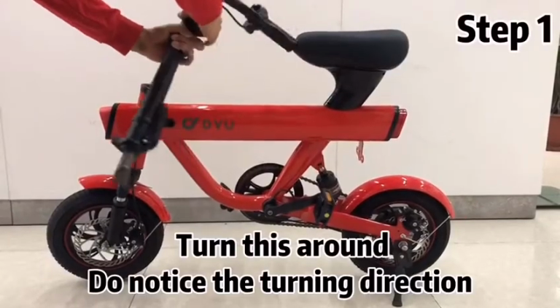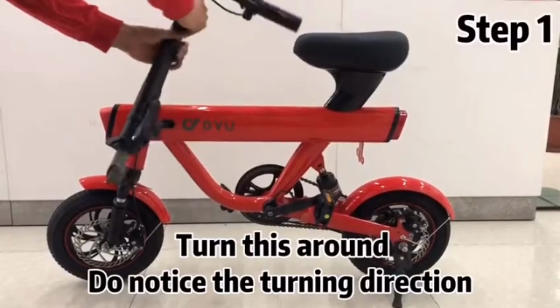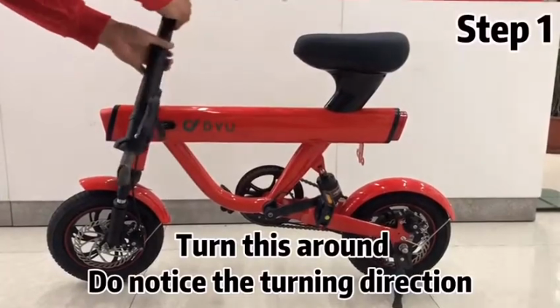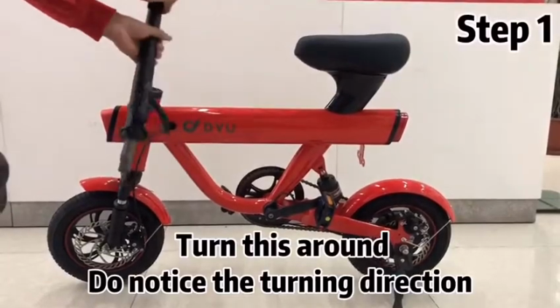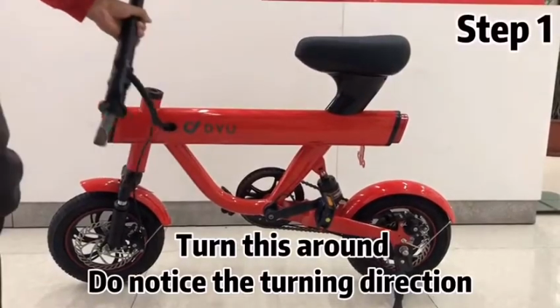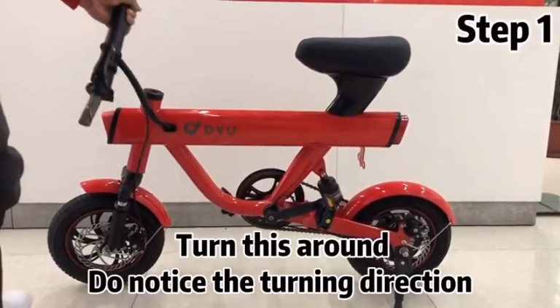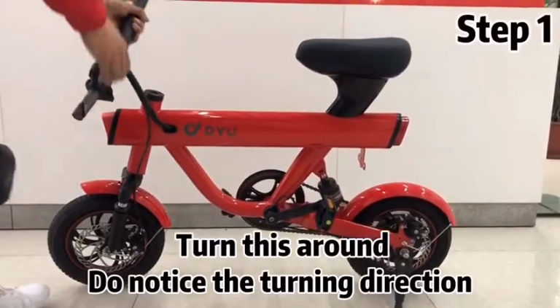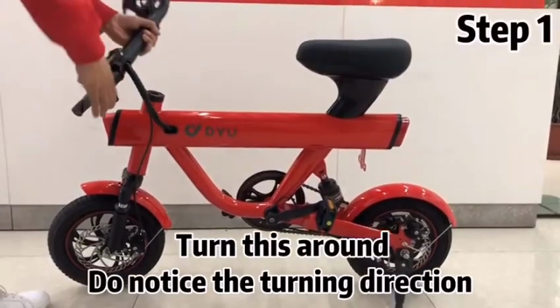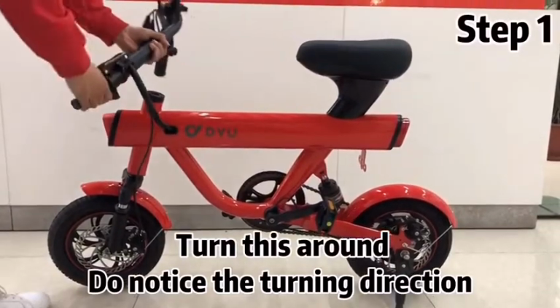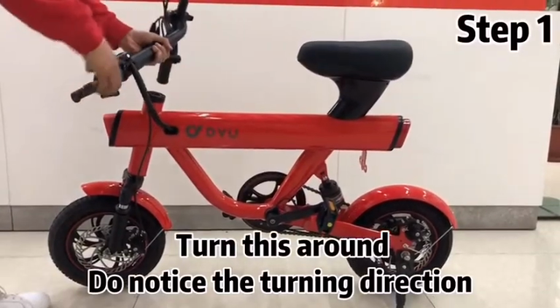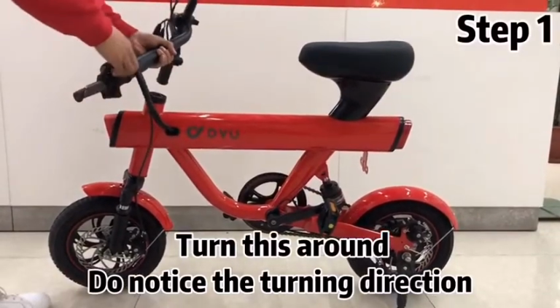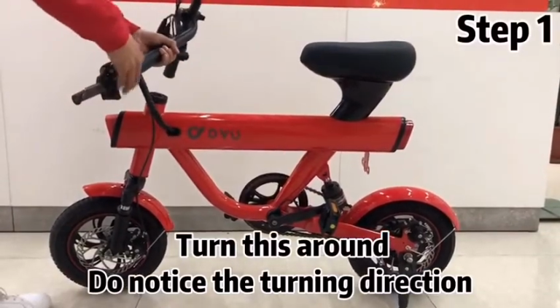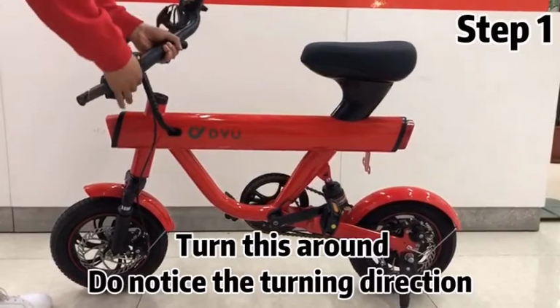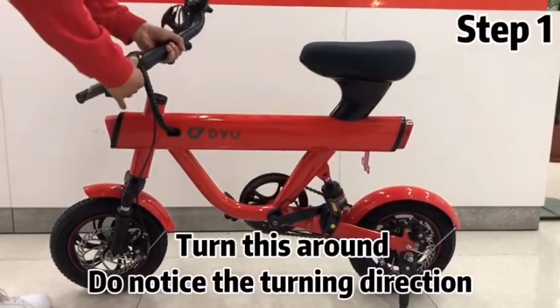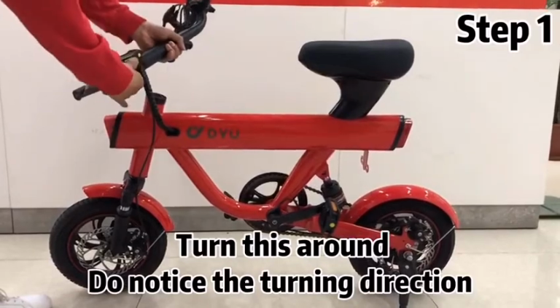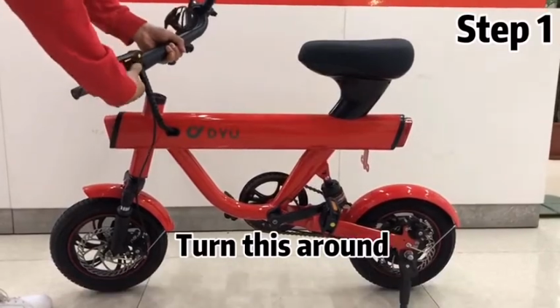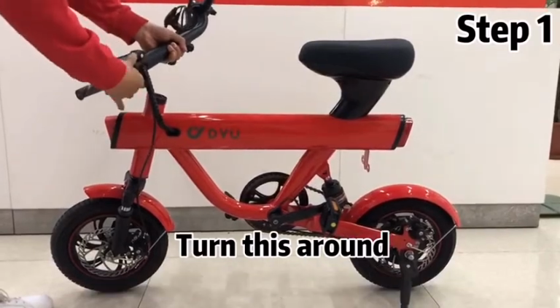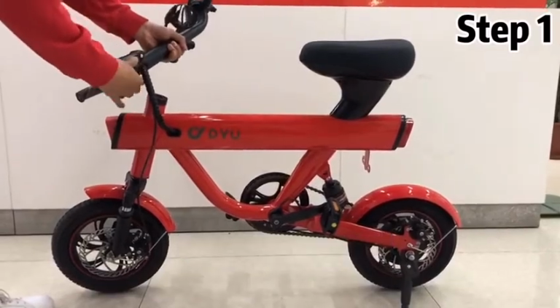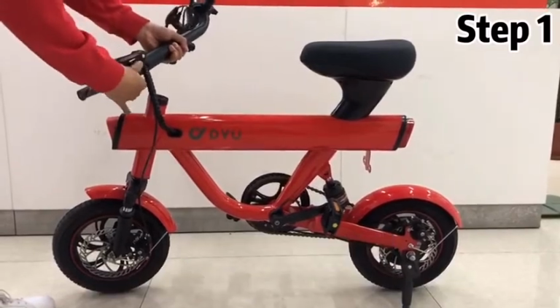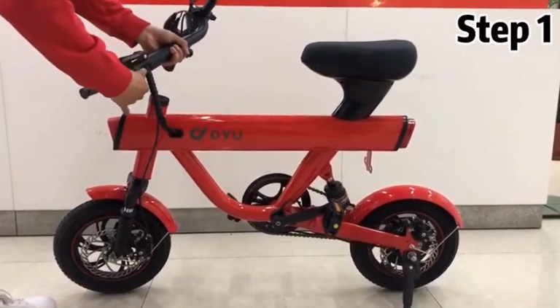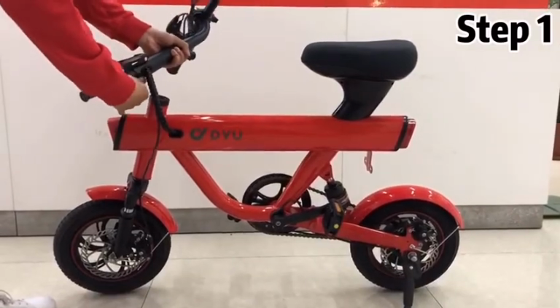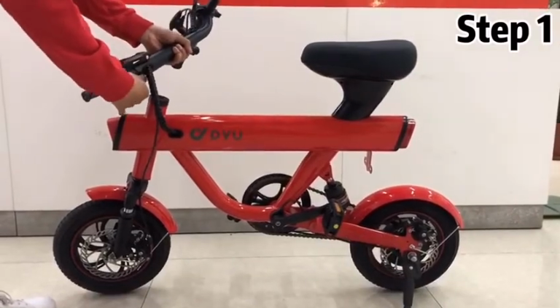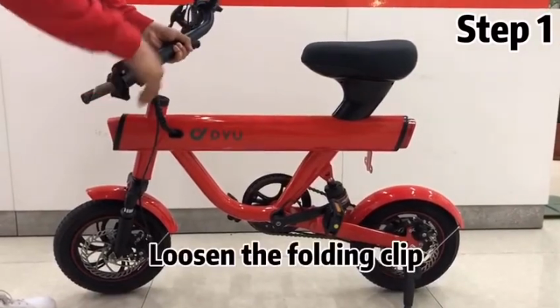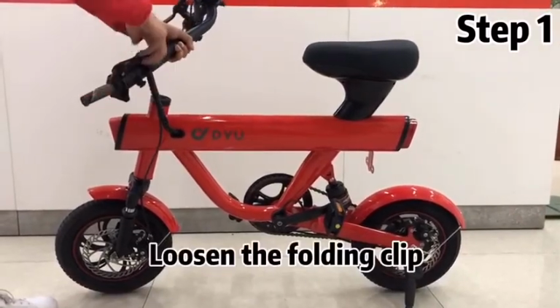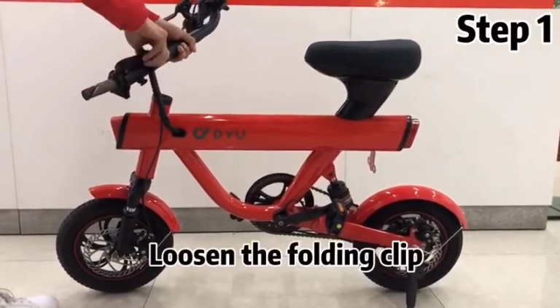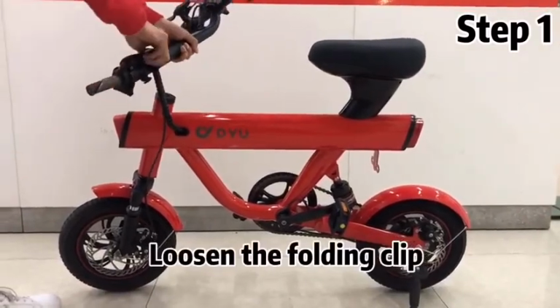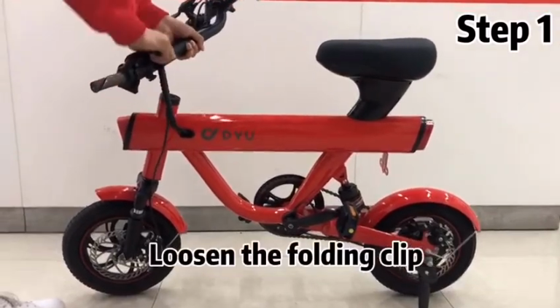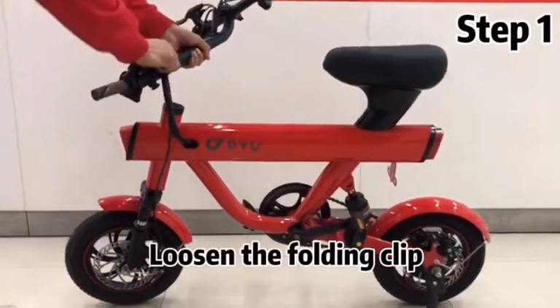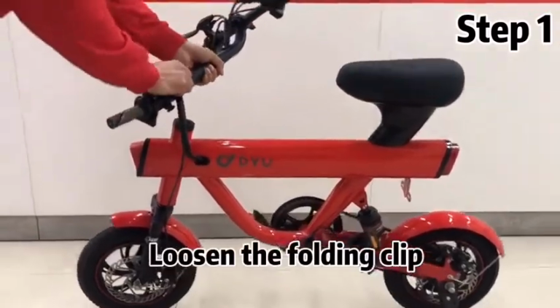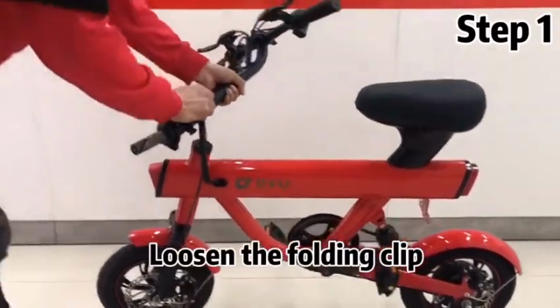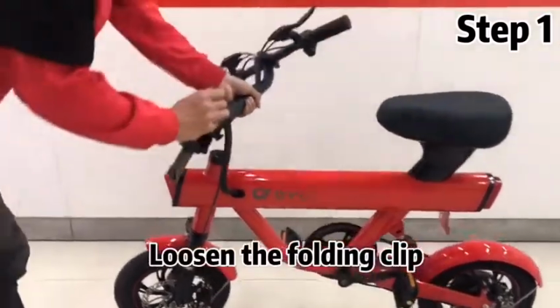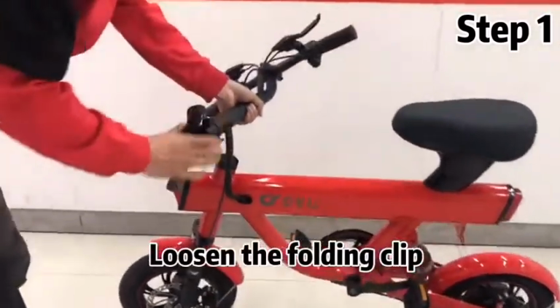Turn this around. Do notice the turning direction. Loosen the folding clip.